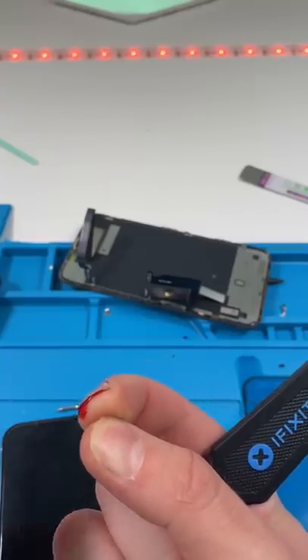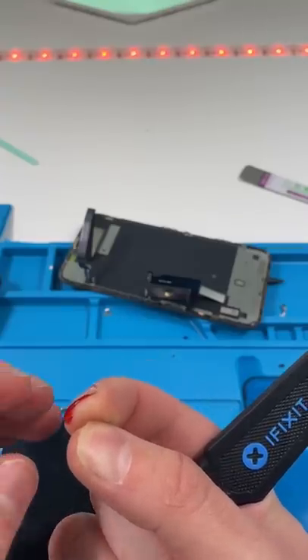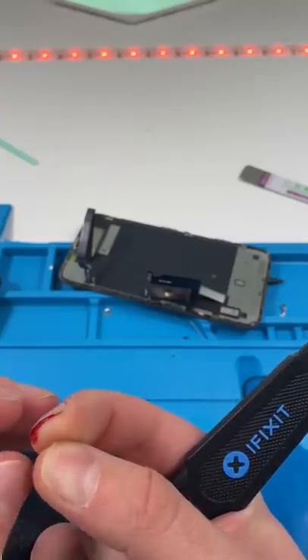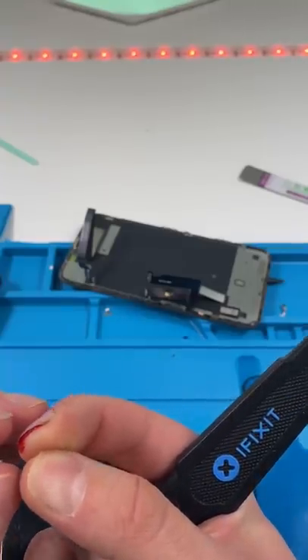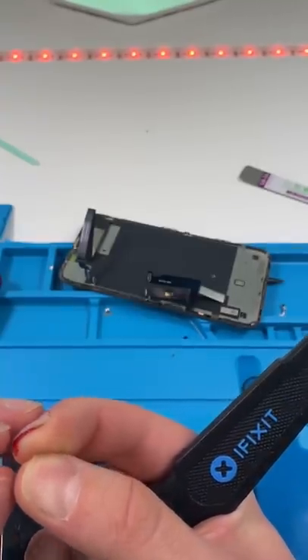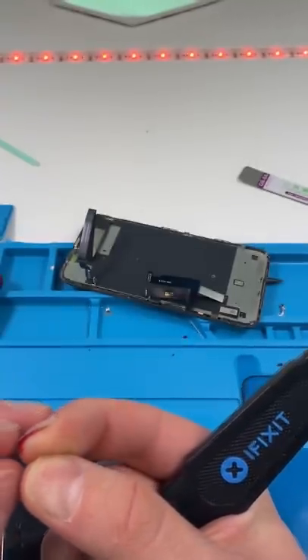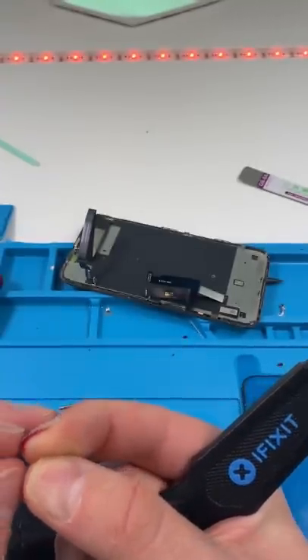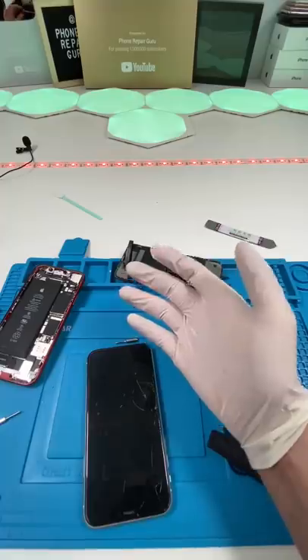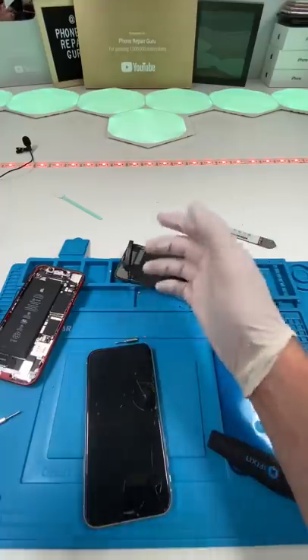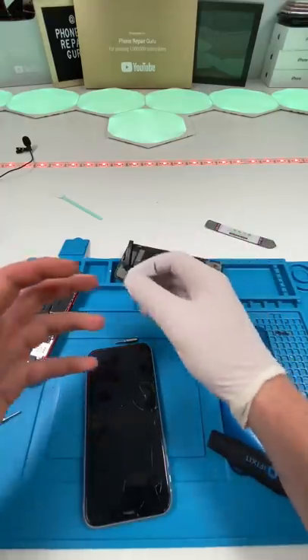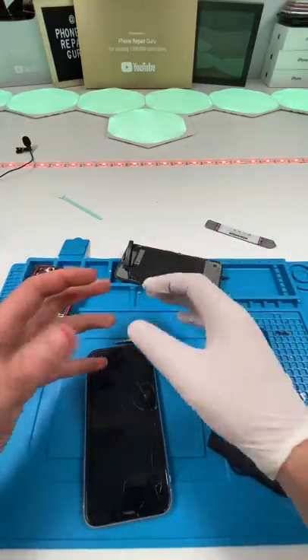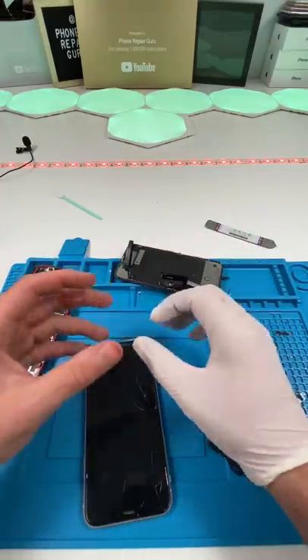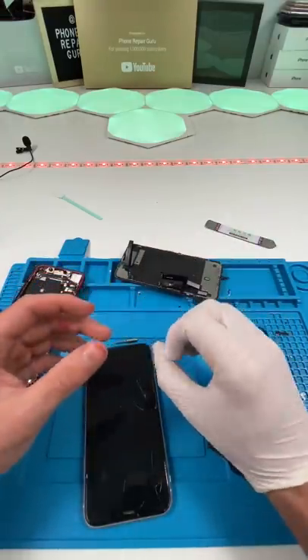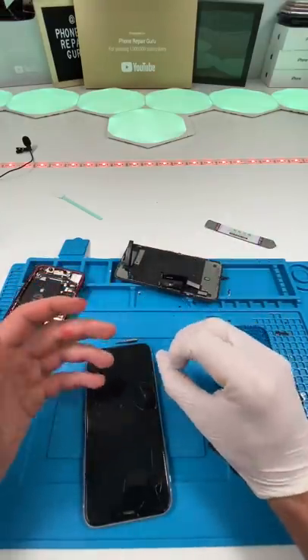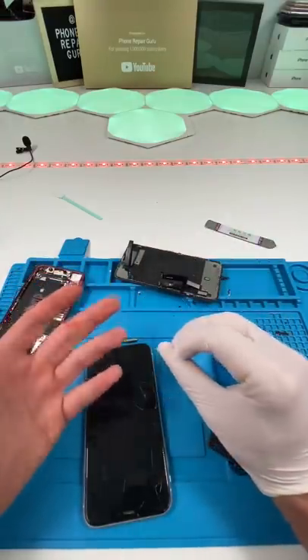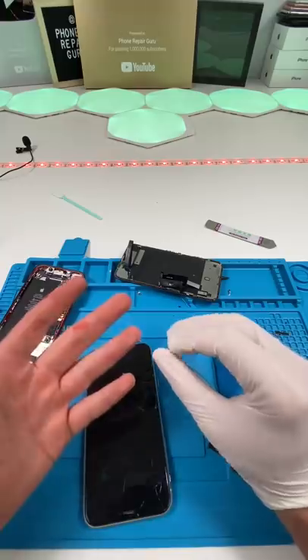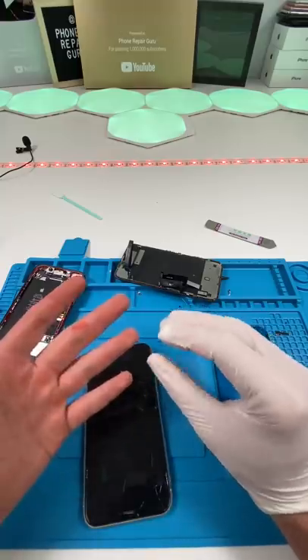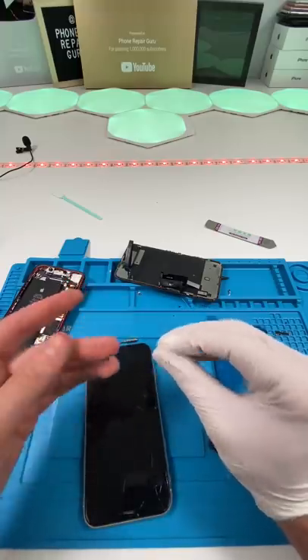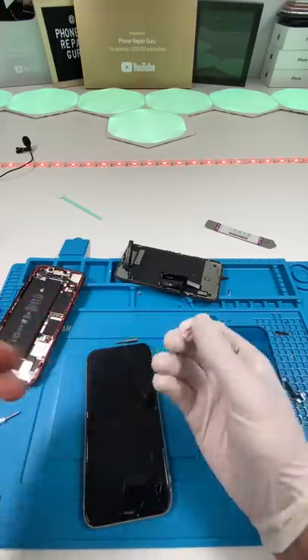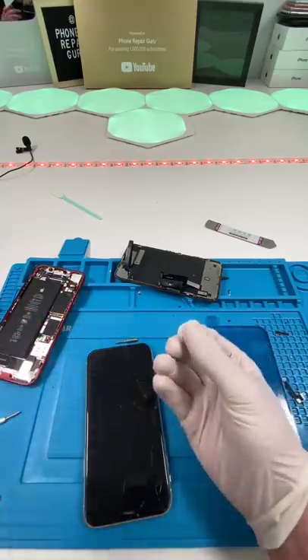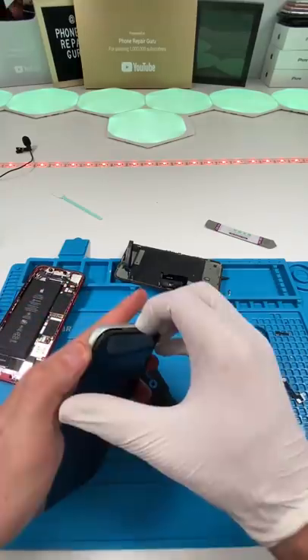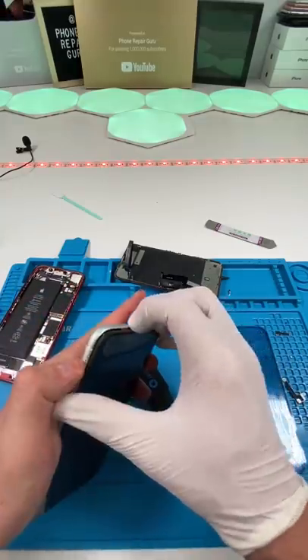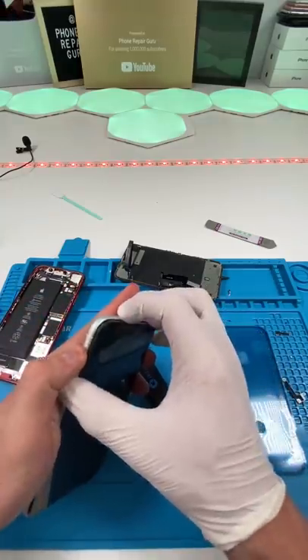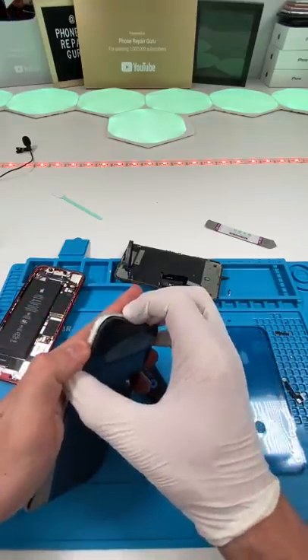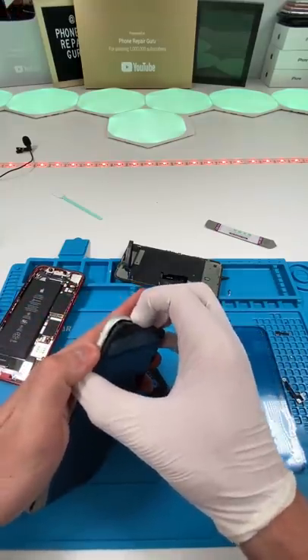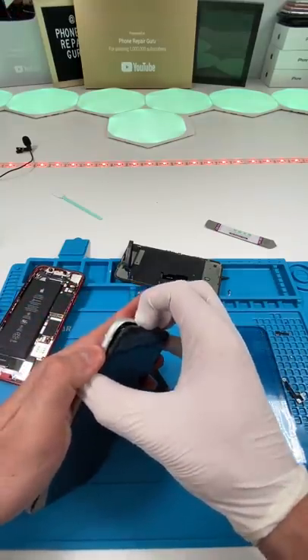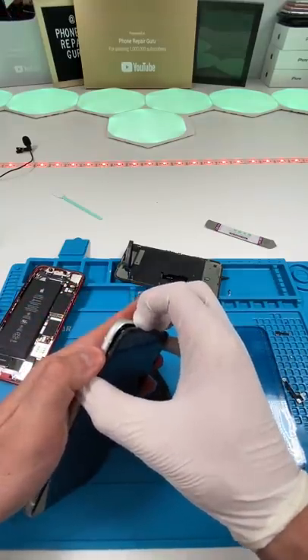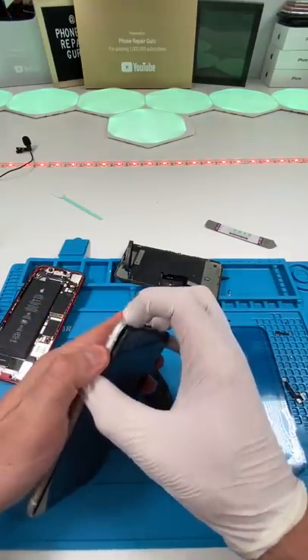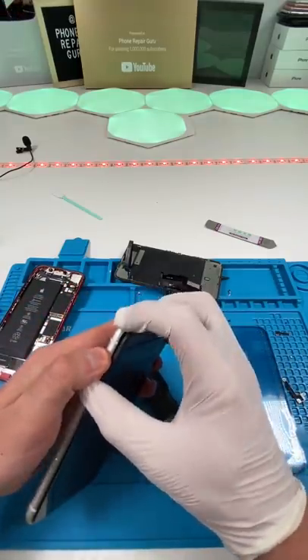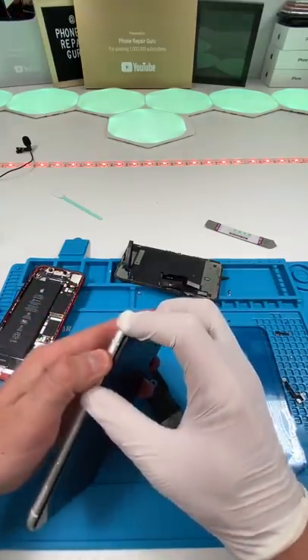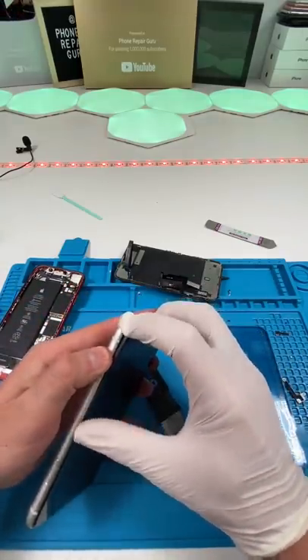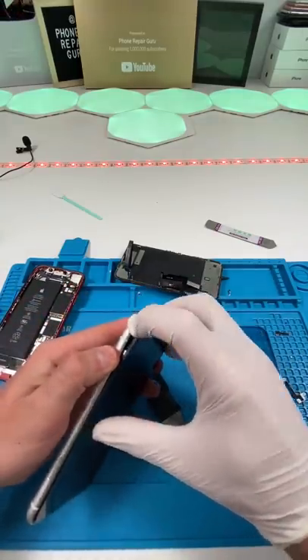That's not good. Yeah, I'm bleeding a lot, so I just put on the glove. Sometimes the phones fight back.